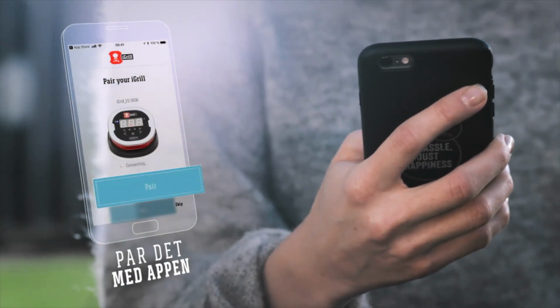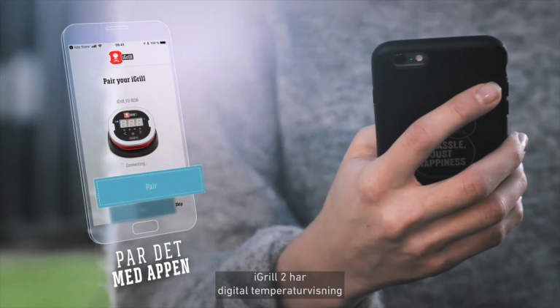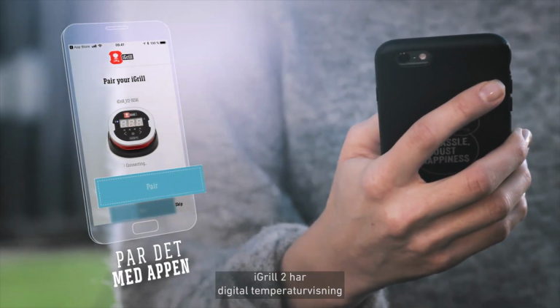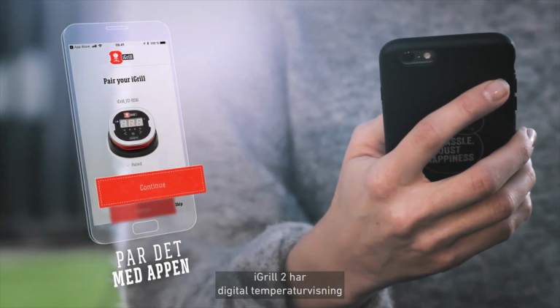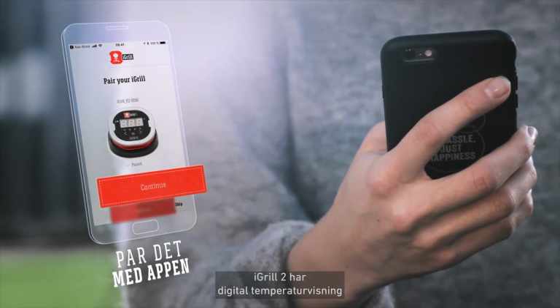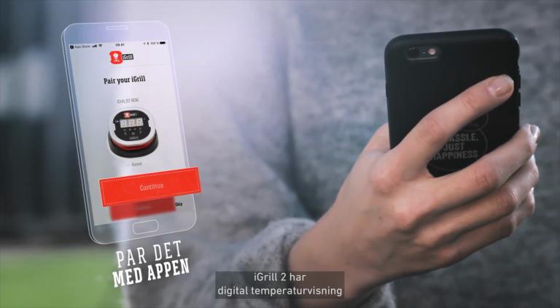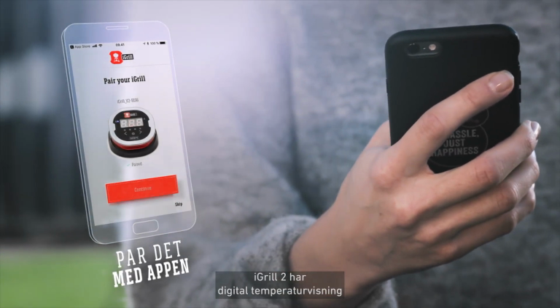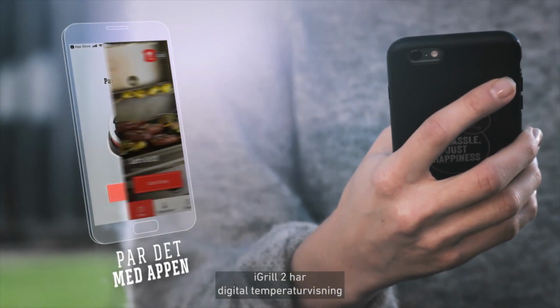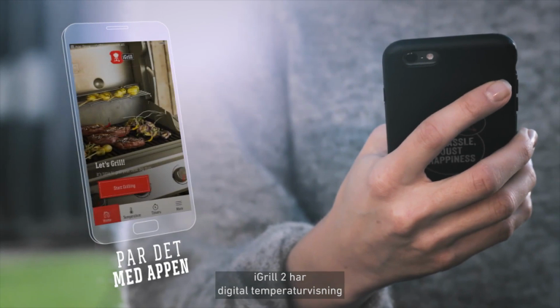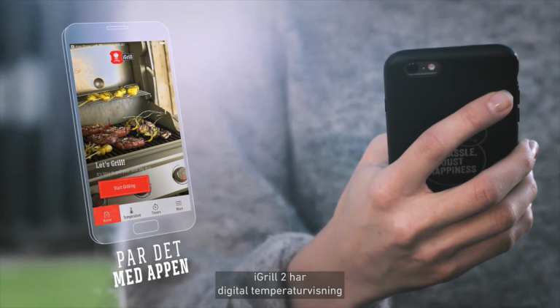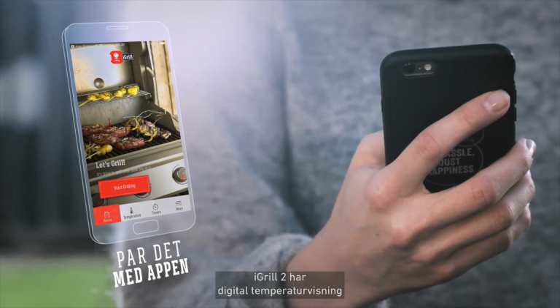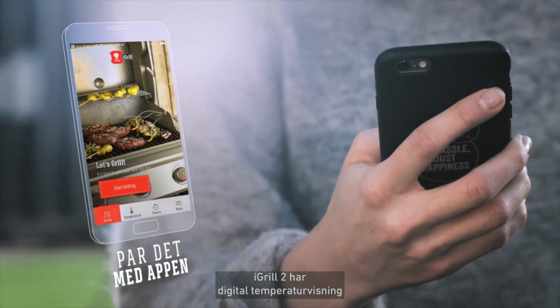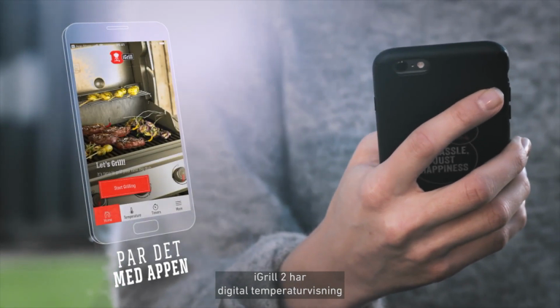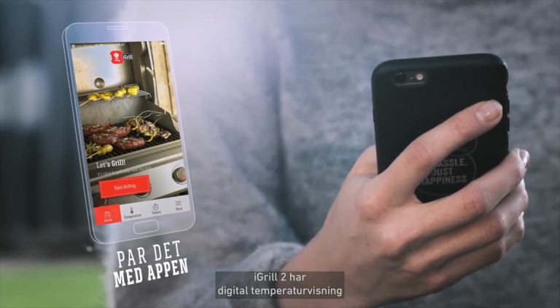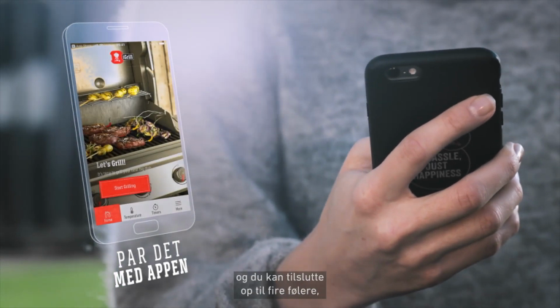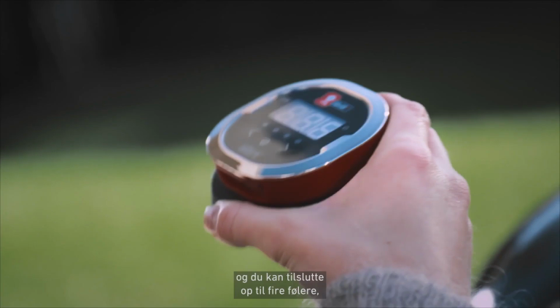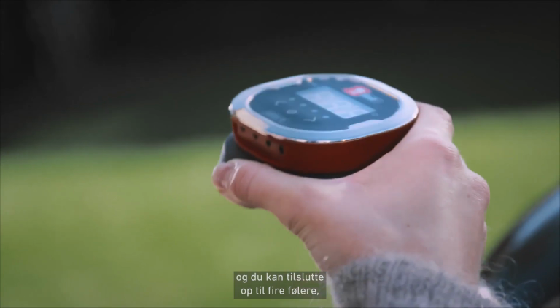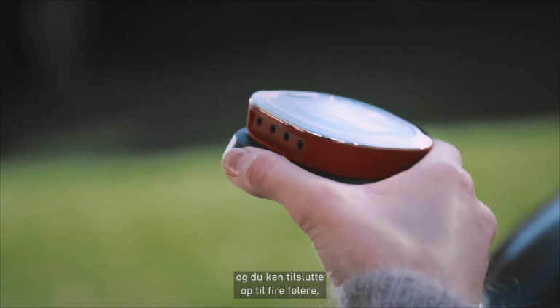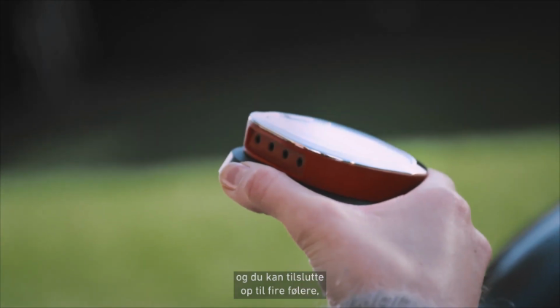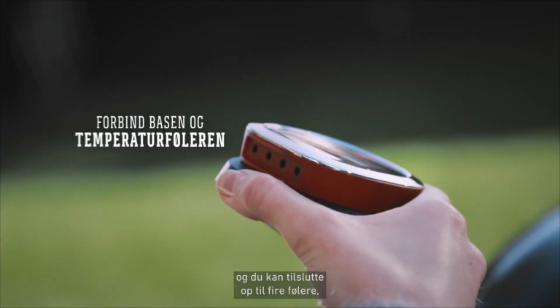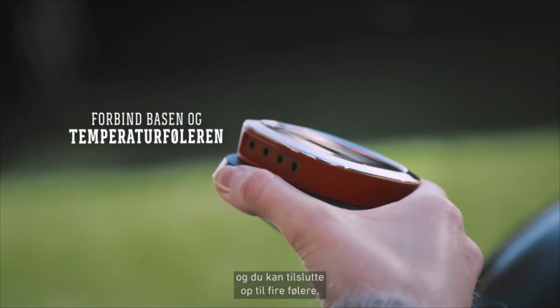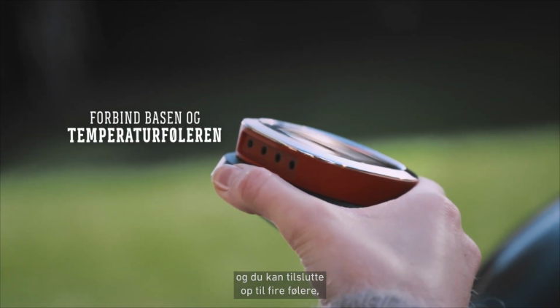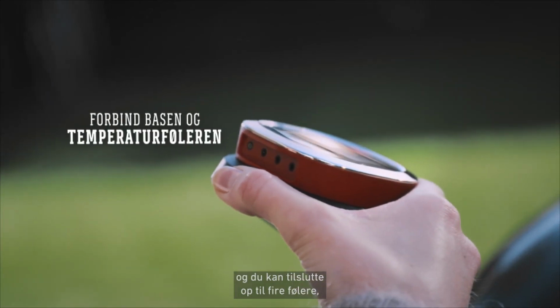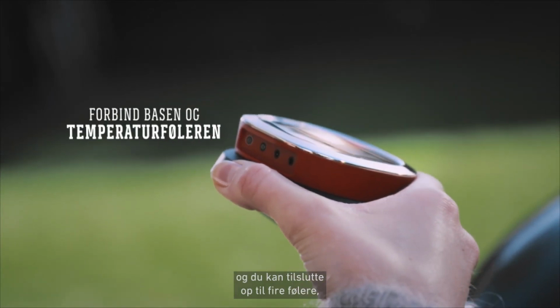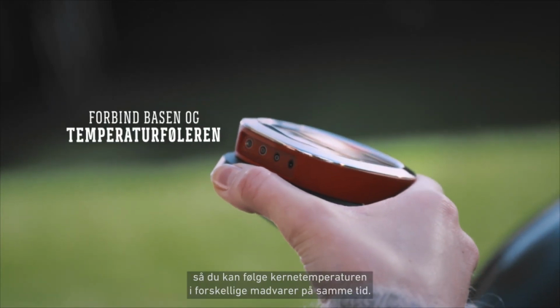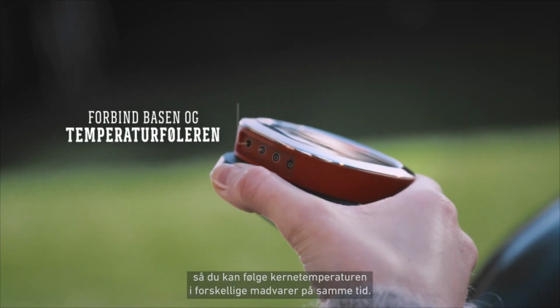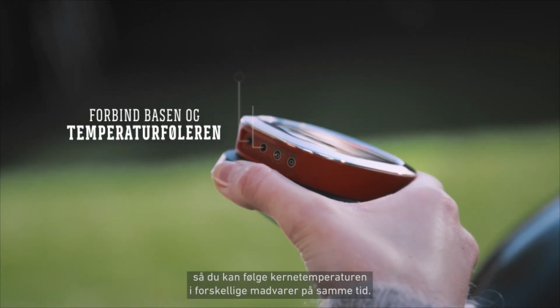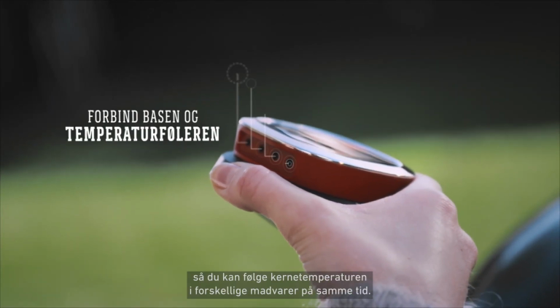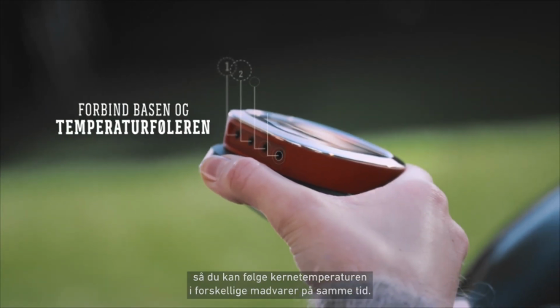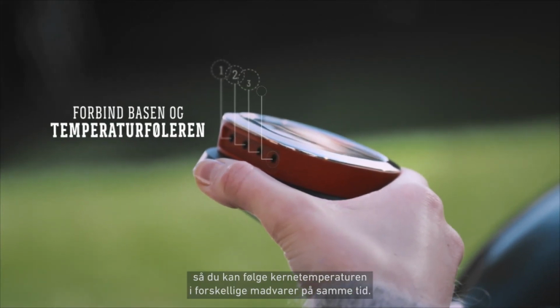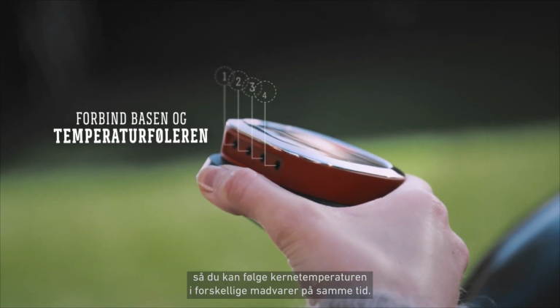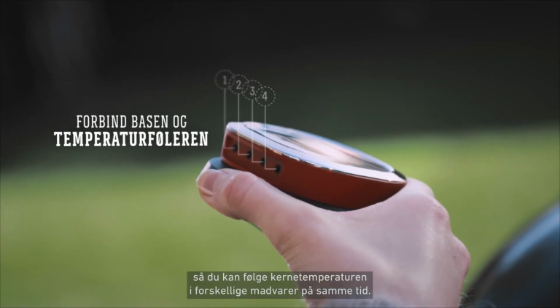The iGrill 2 features a digital temperature display and lets you connect up to four probes to monitor different foods simultaneously.